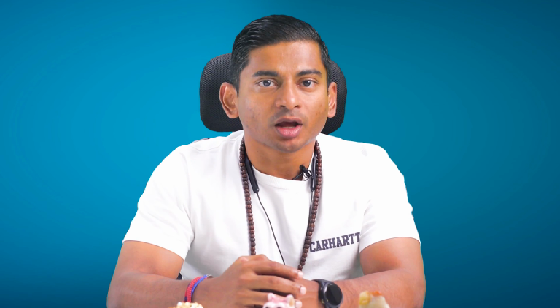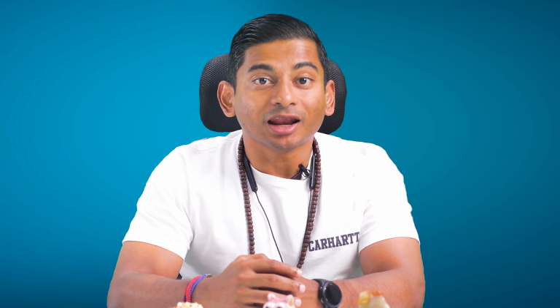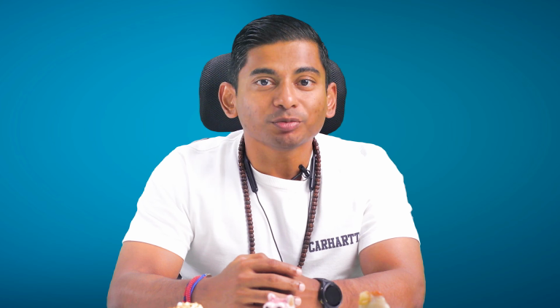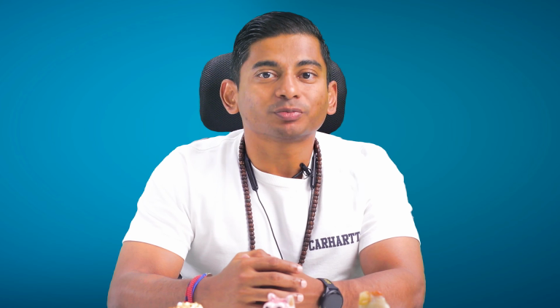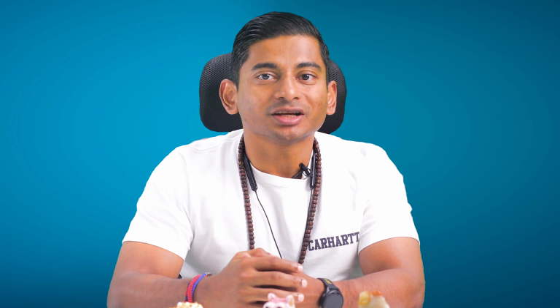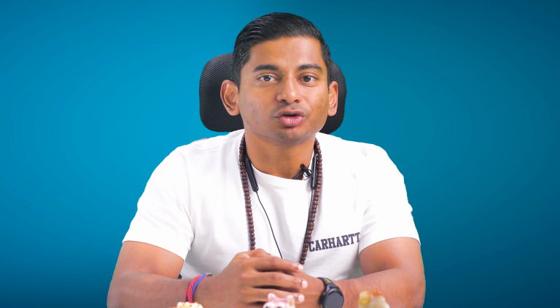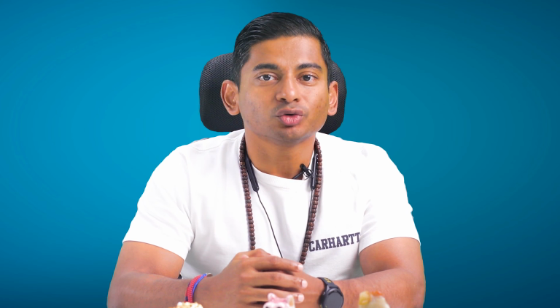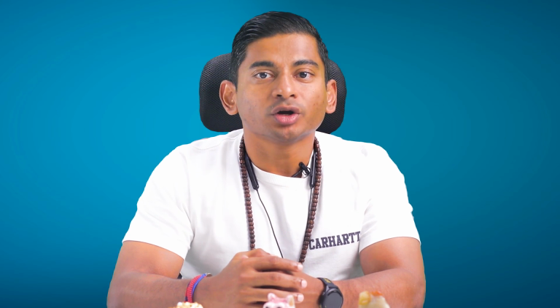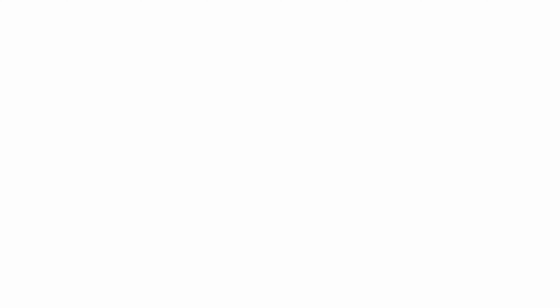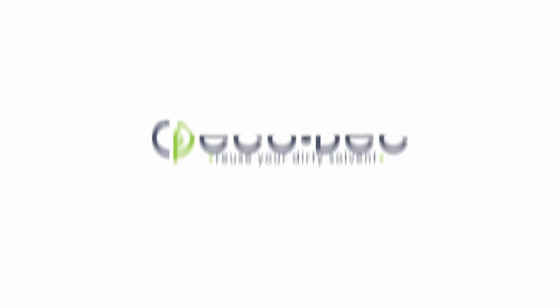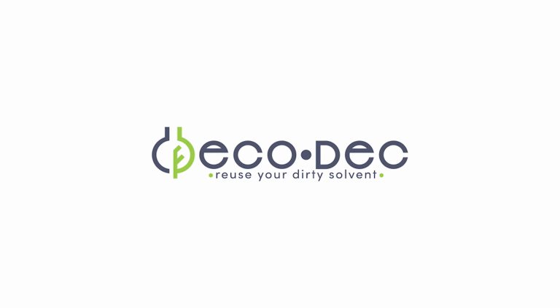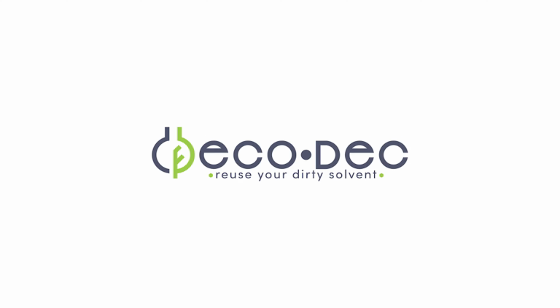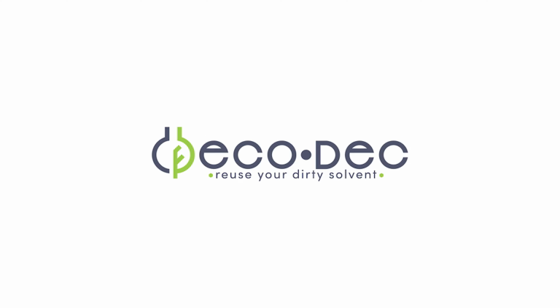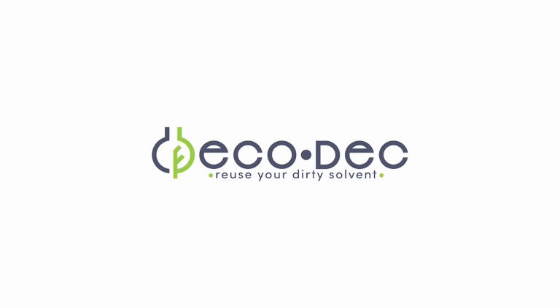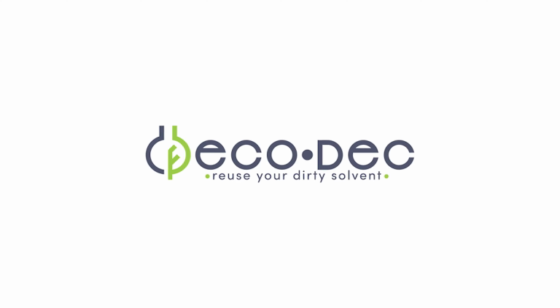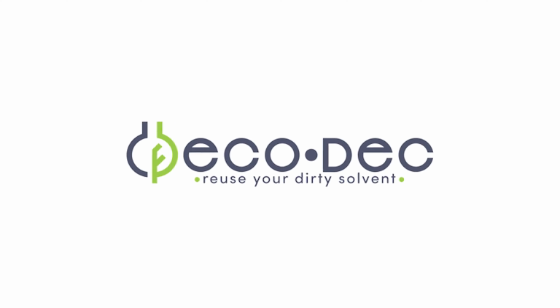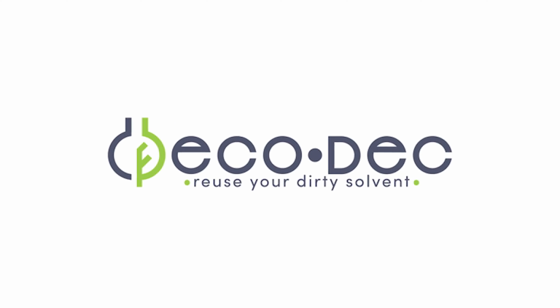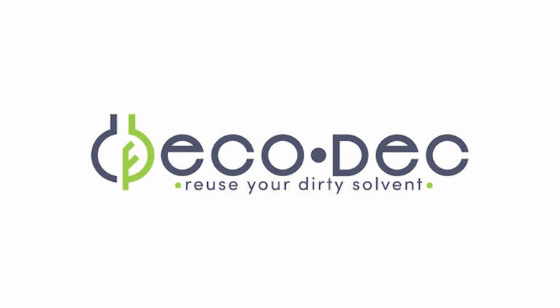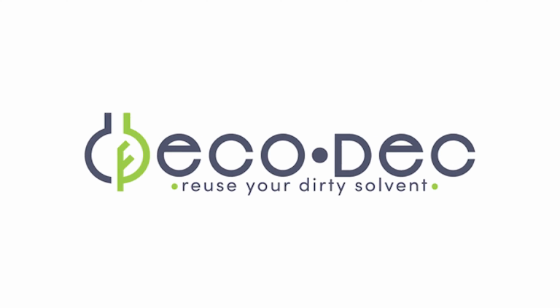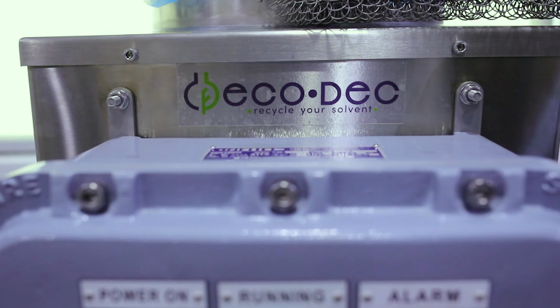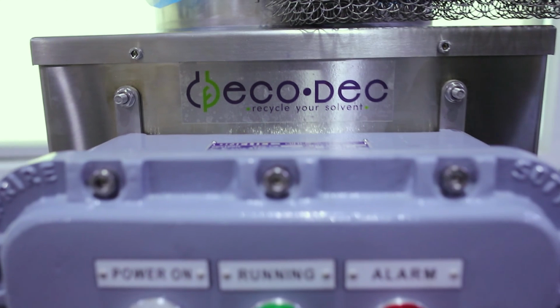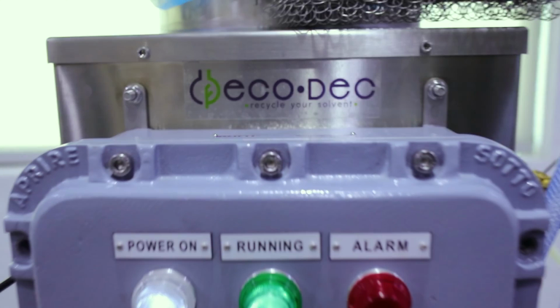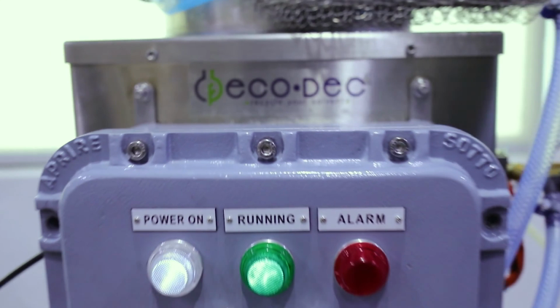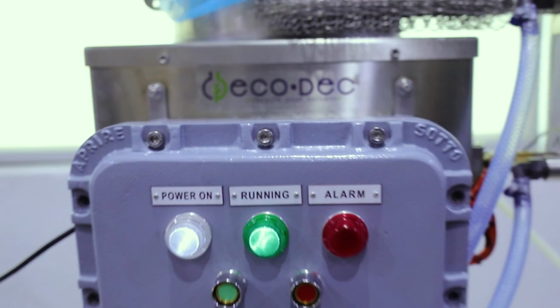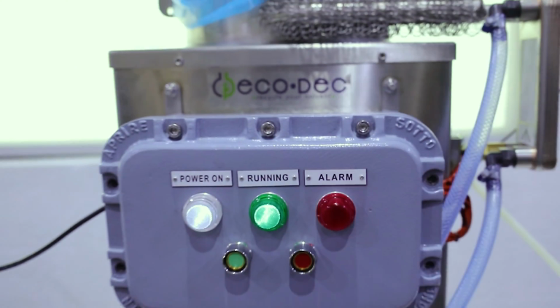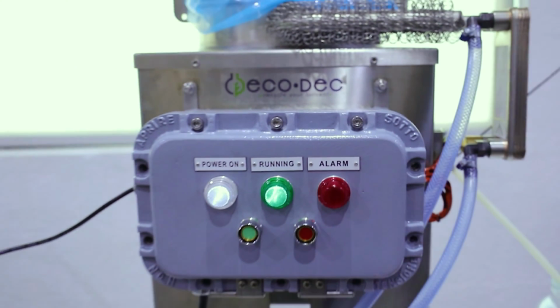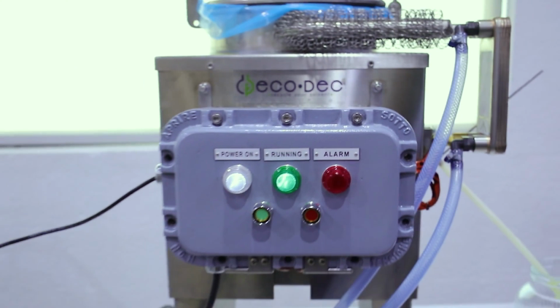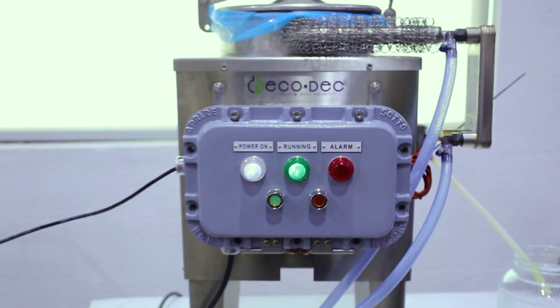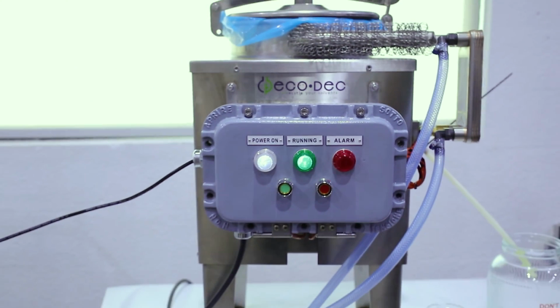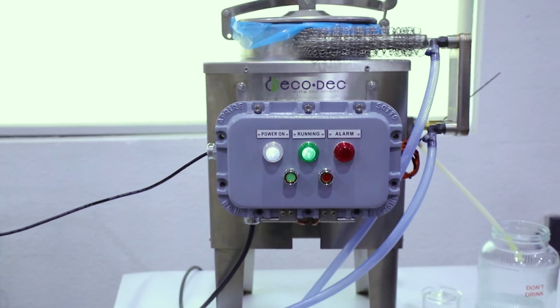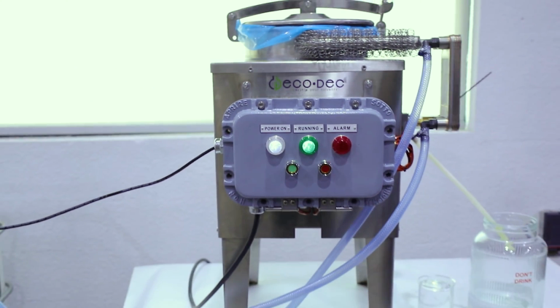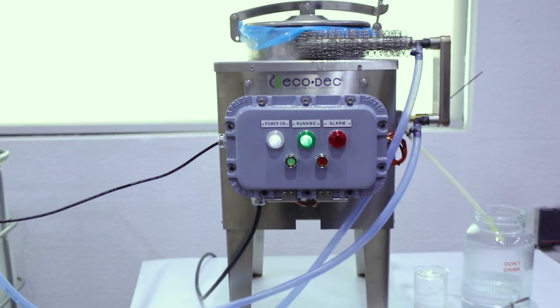Allow me to present to you the Ecodec Solvent Regenerator, a true game-changer in solvent recycling technology.